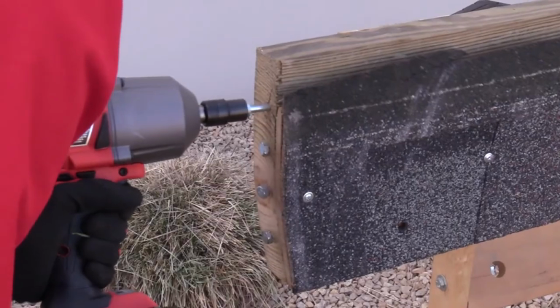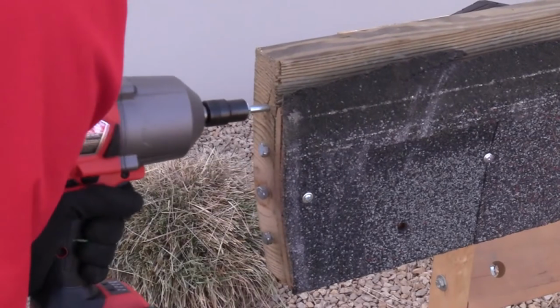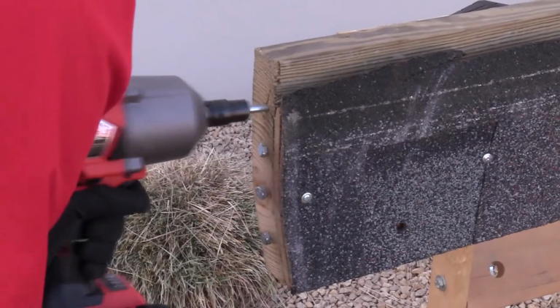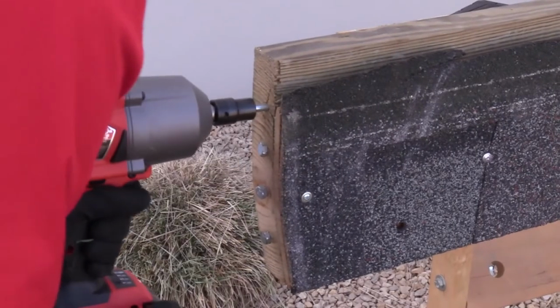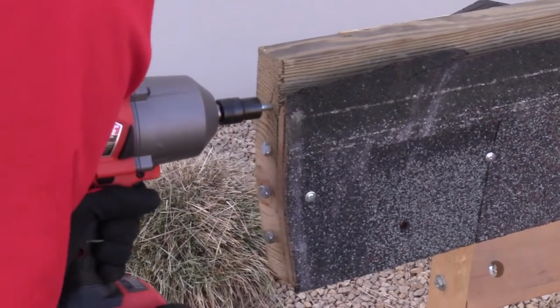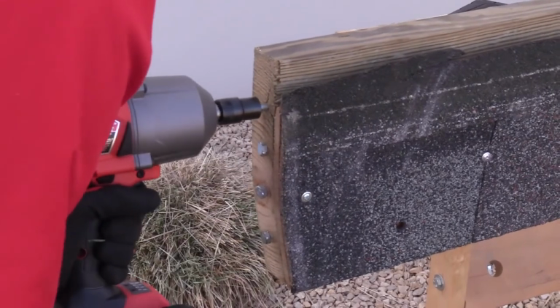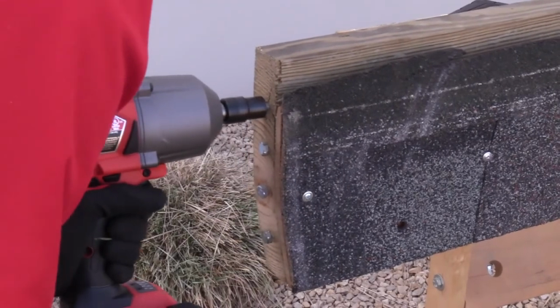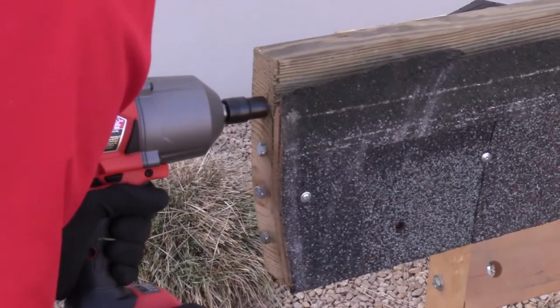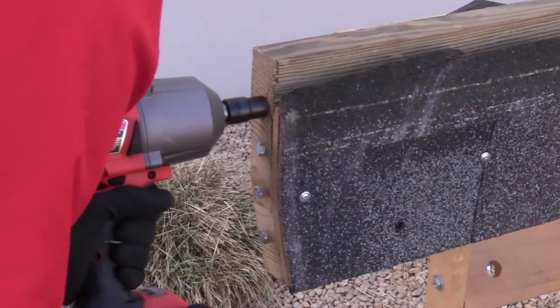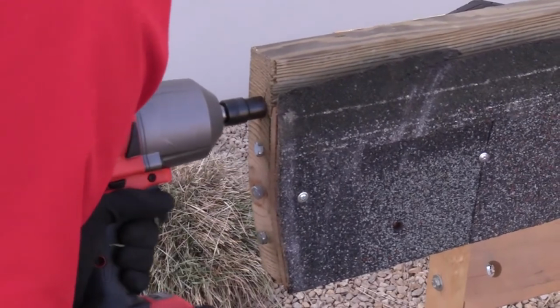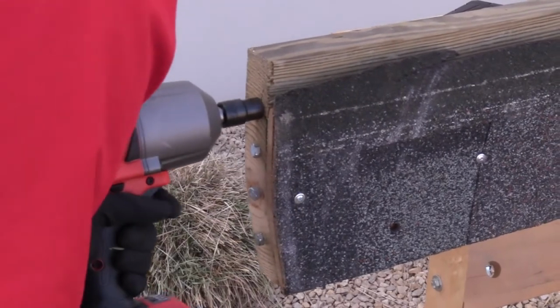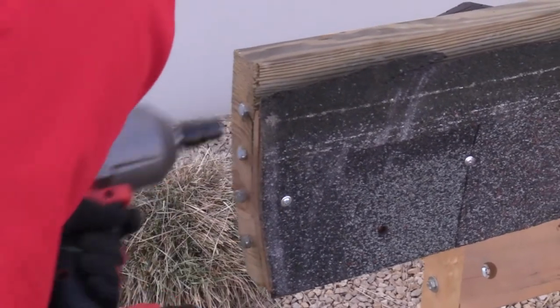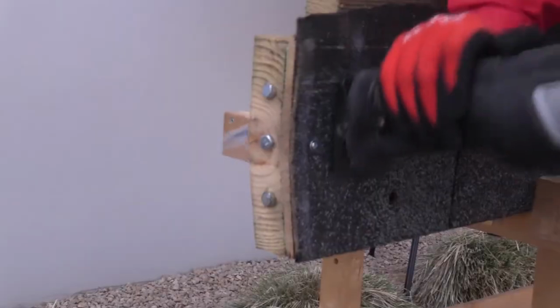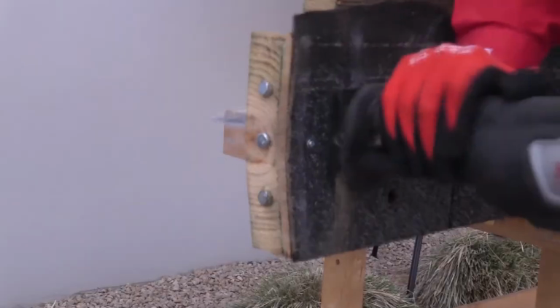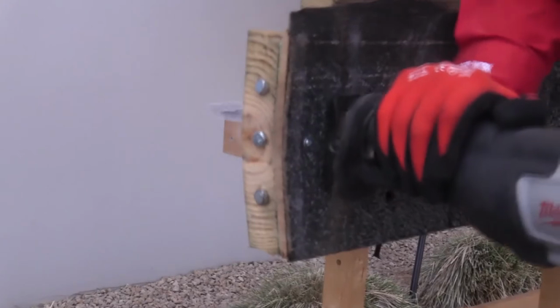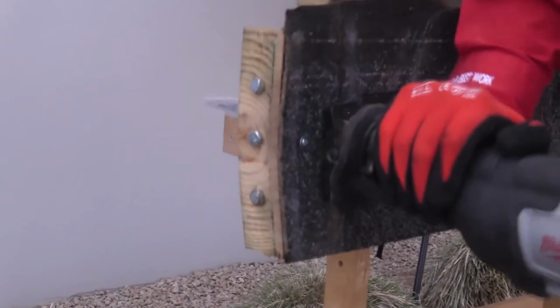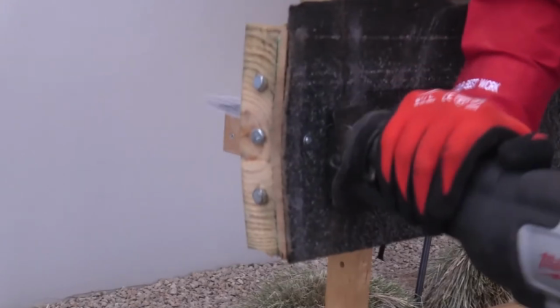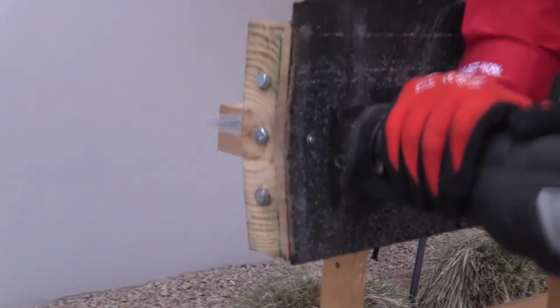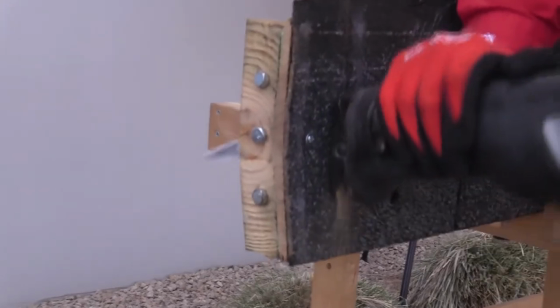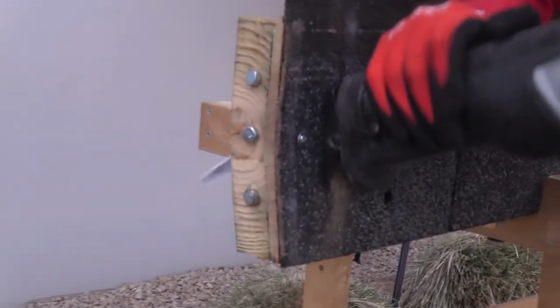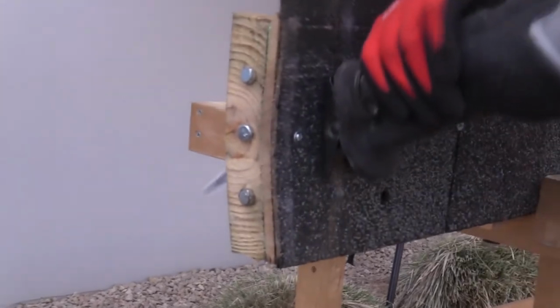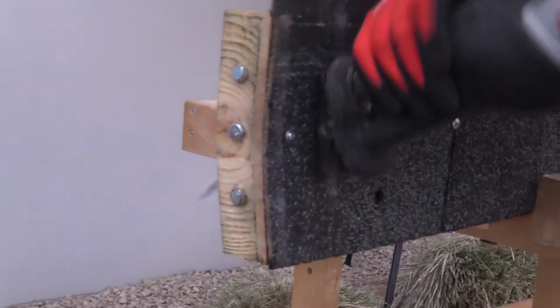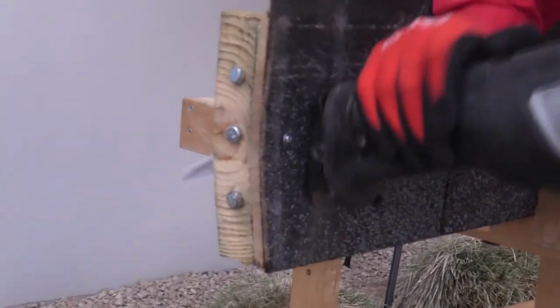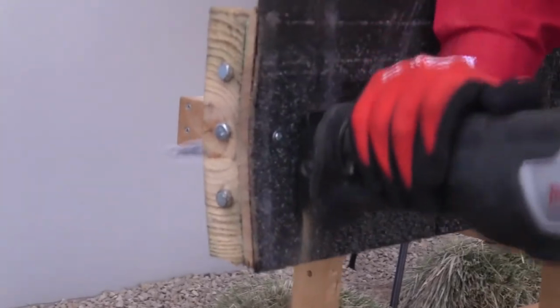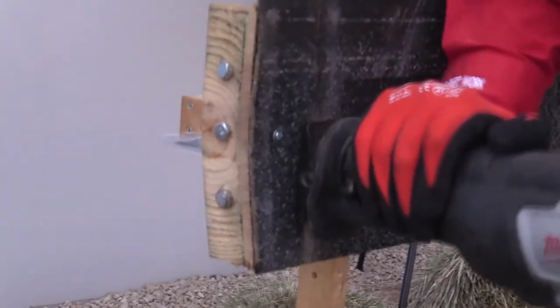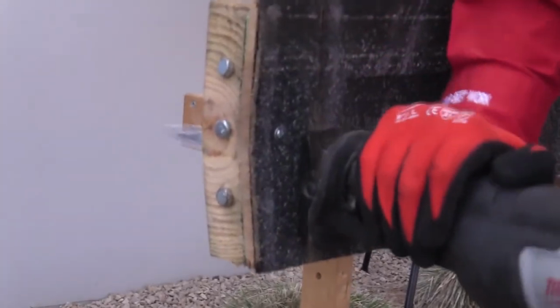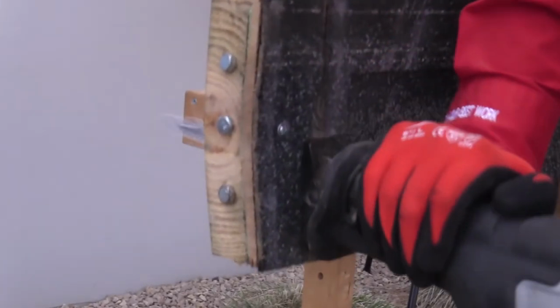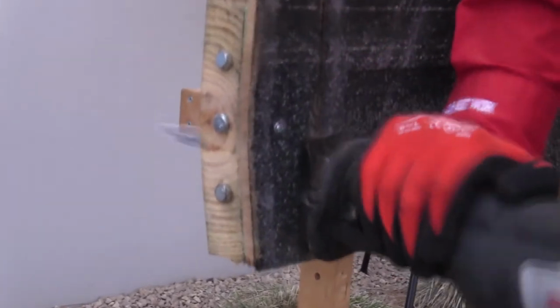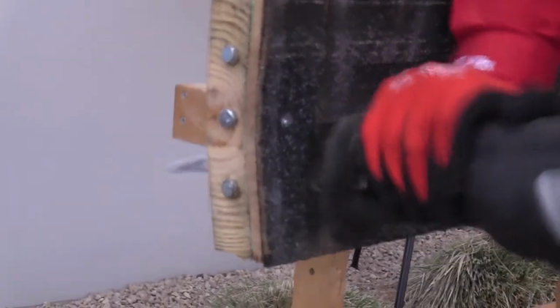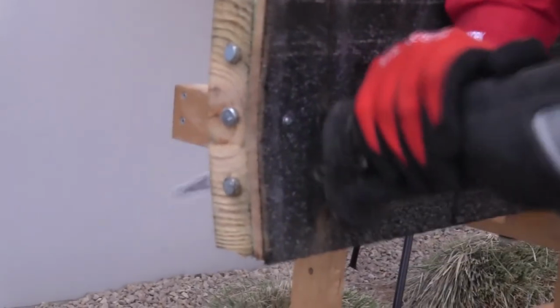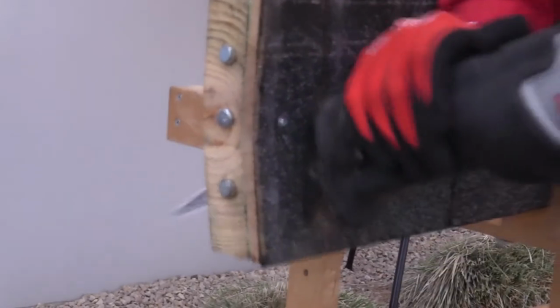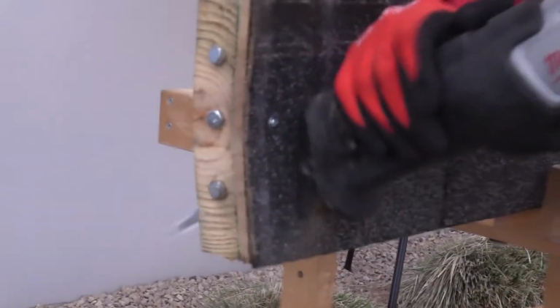We've installed four lag bolts into the sandwich and we're going to go through and cut through everything again, including the four lag bolts.